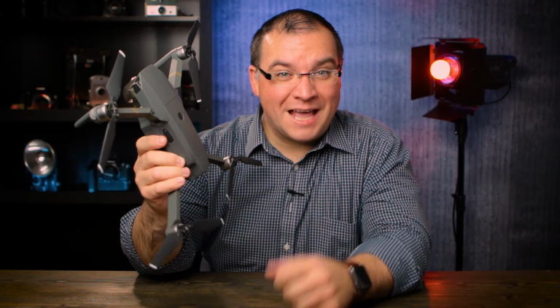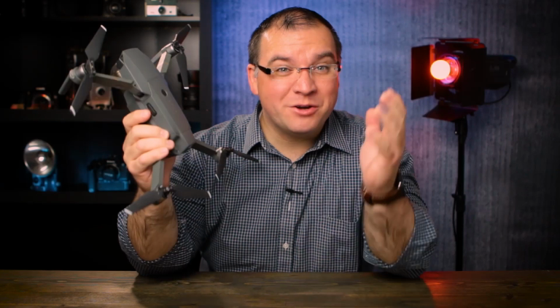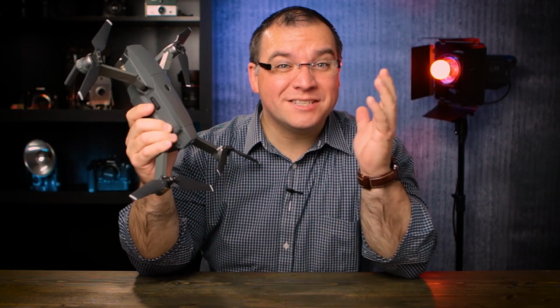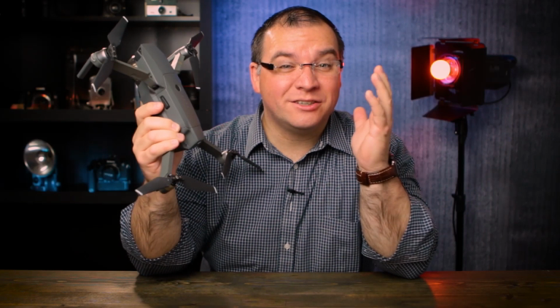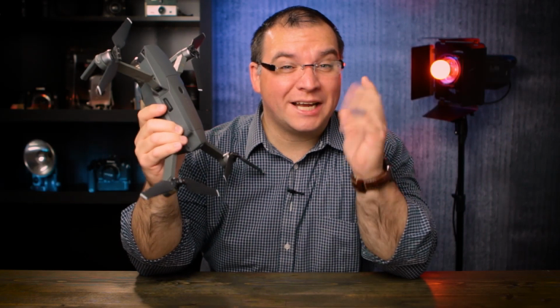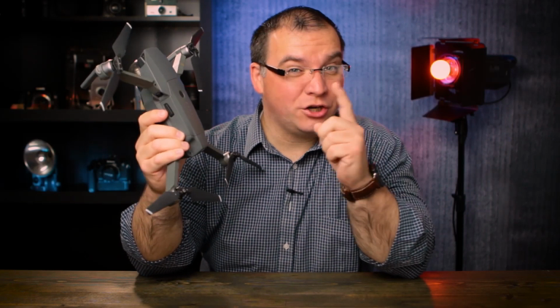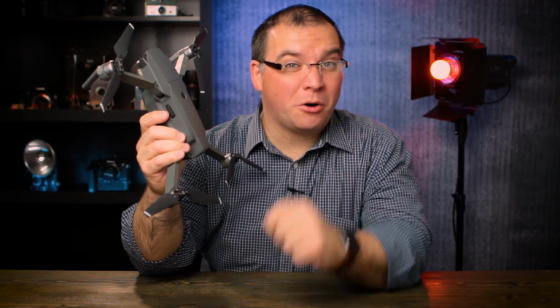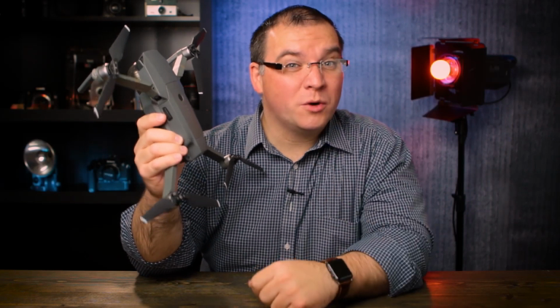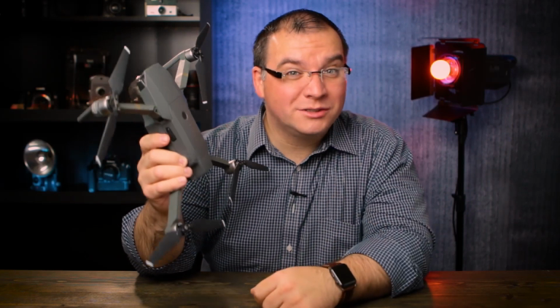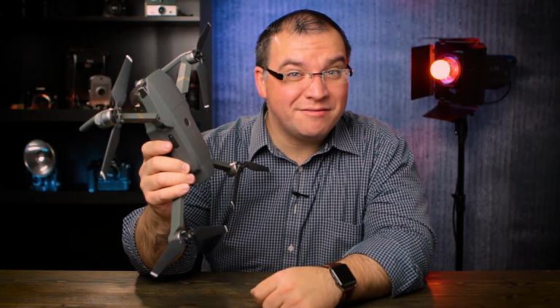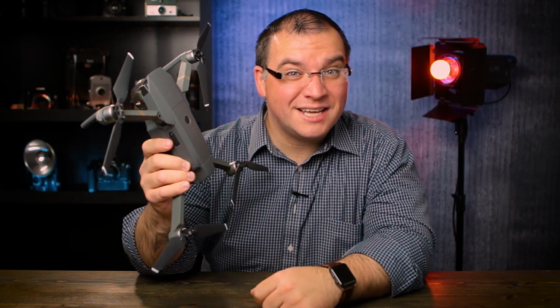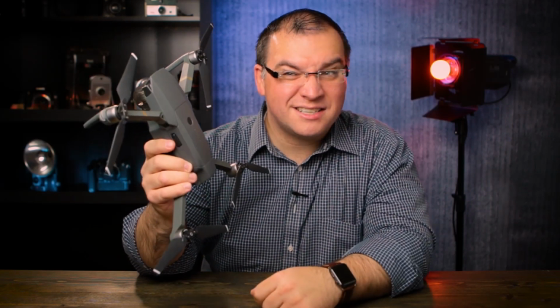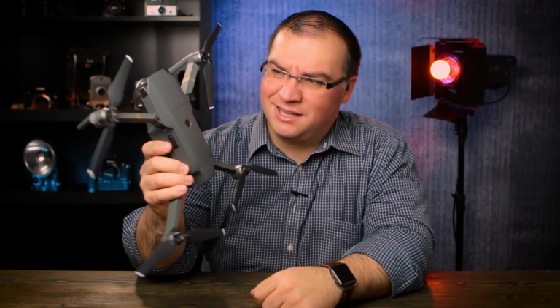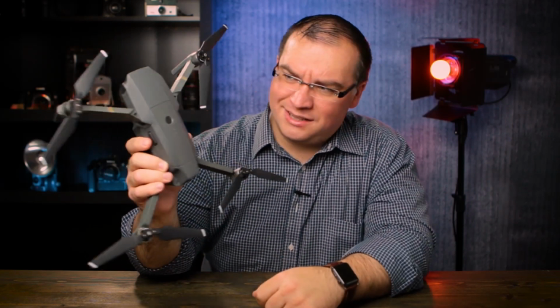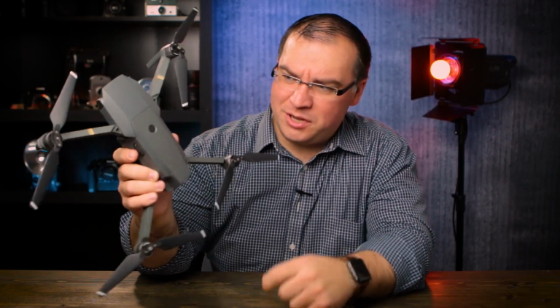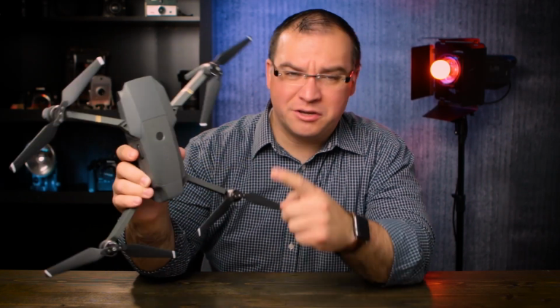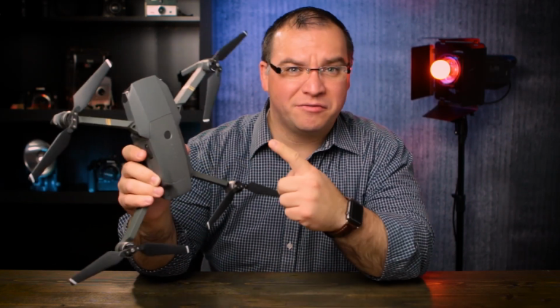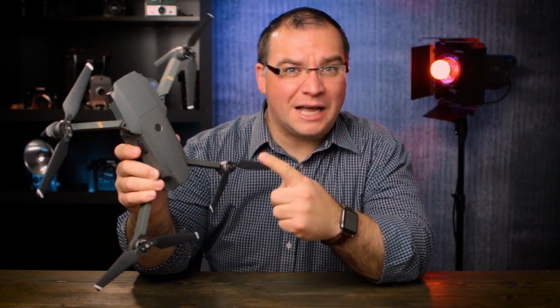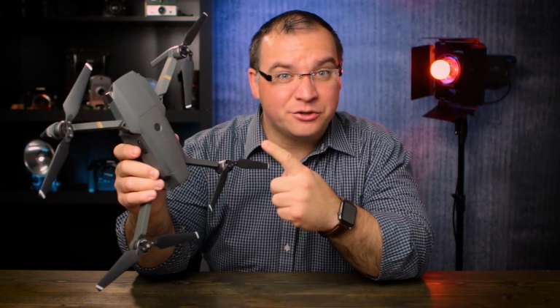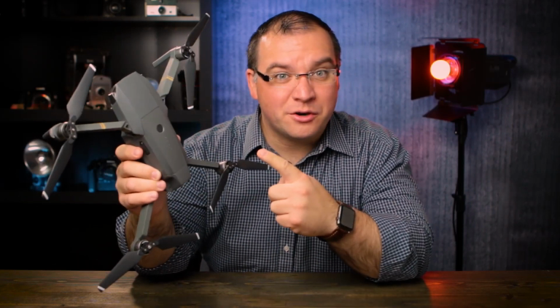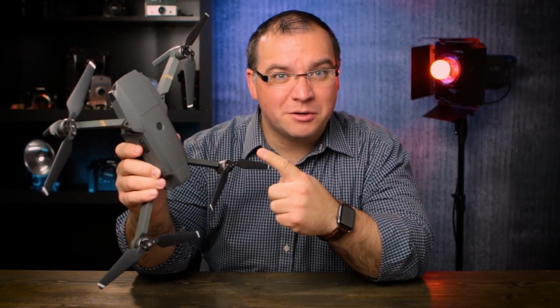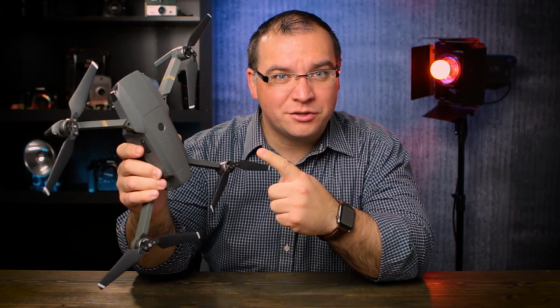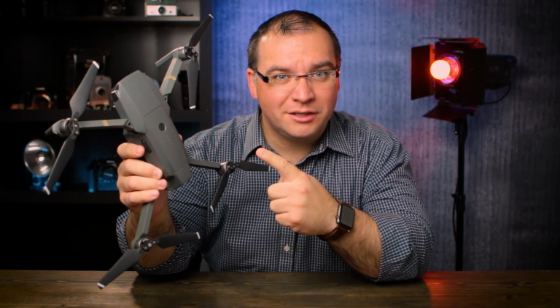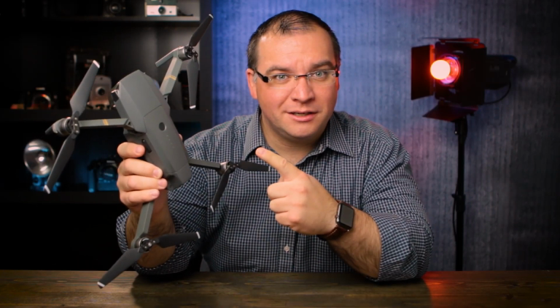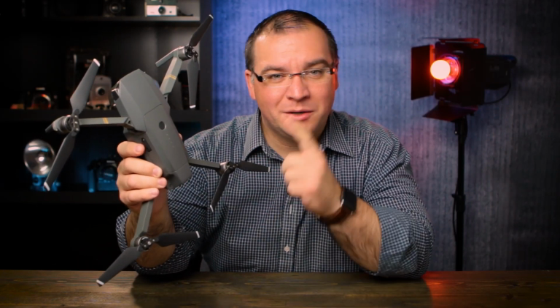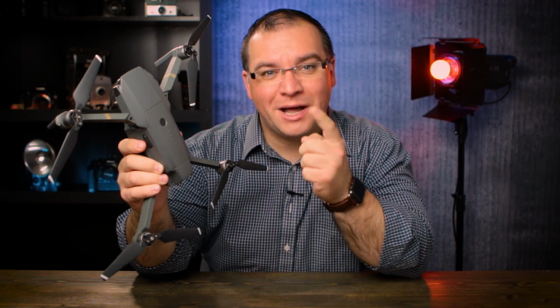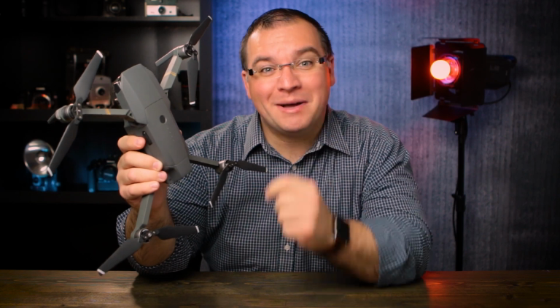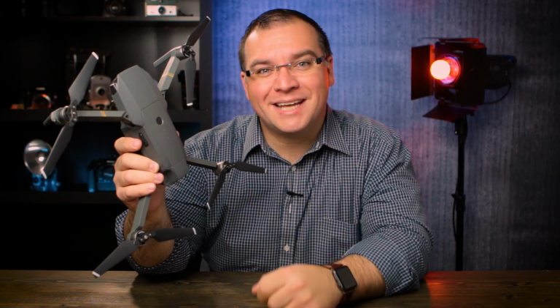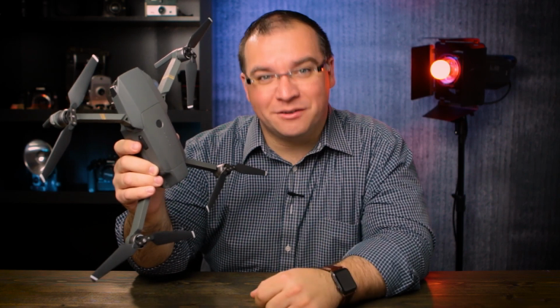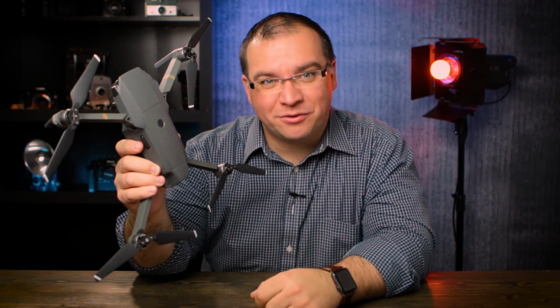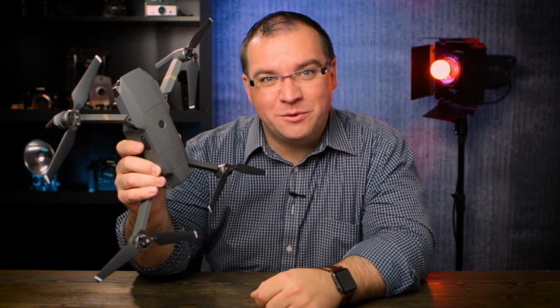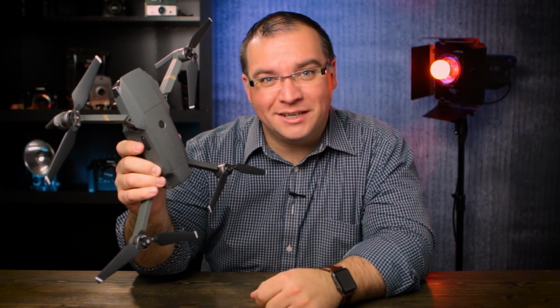Have you considered taking your Part 107 test? That way you can fly your drone commercially. How about taking a free quiz?